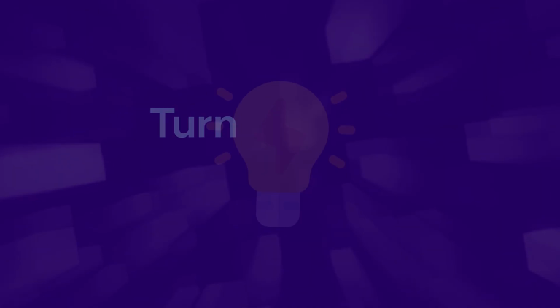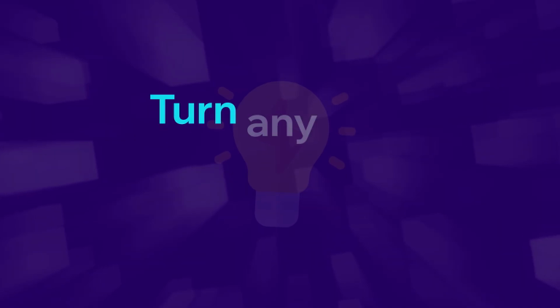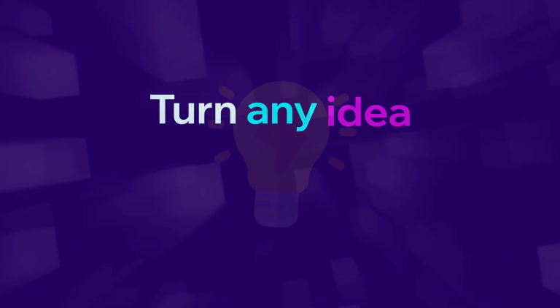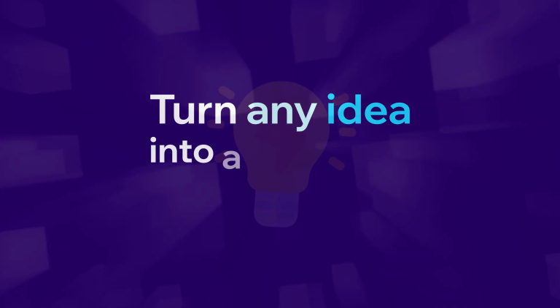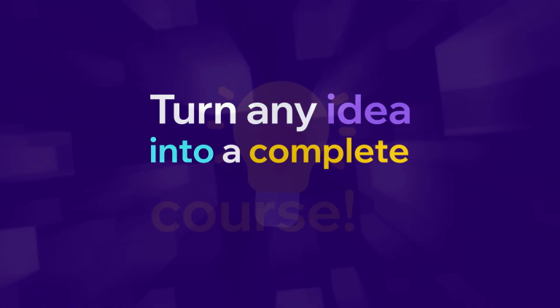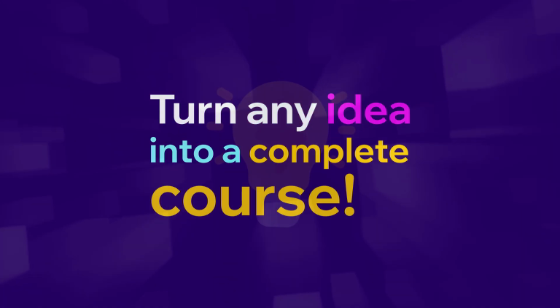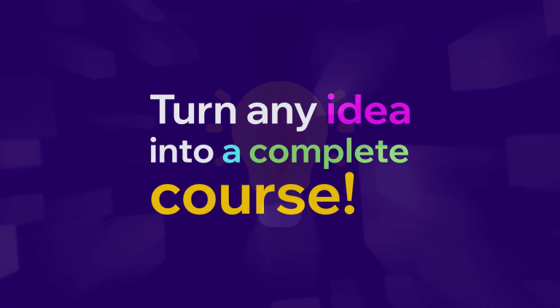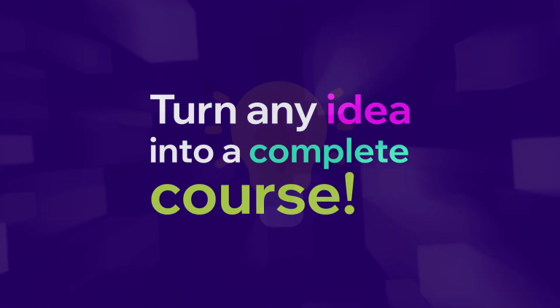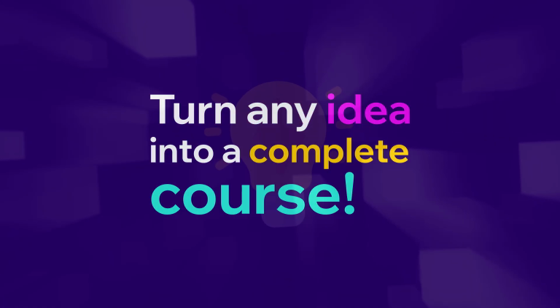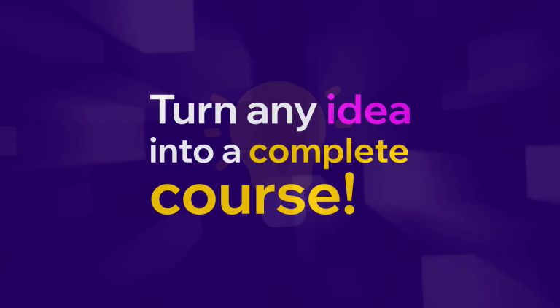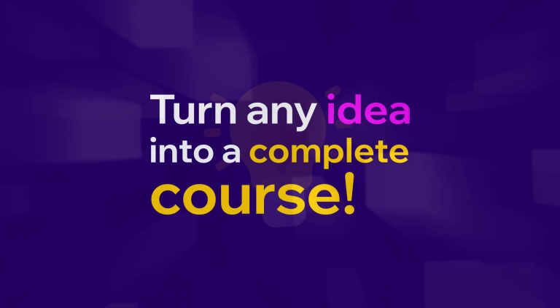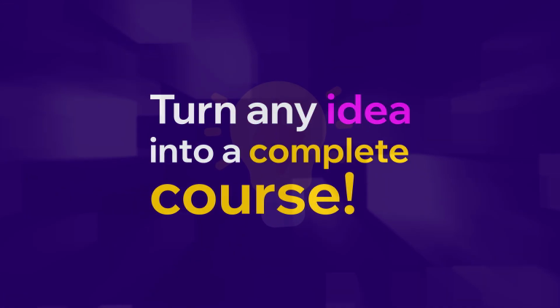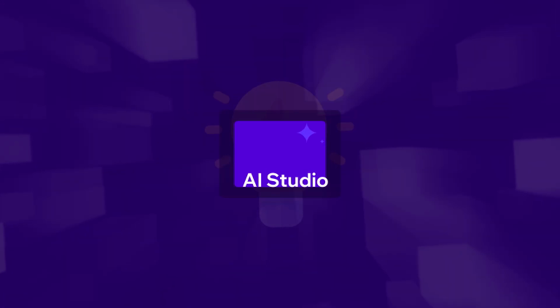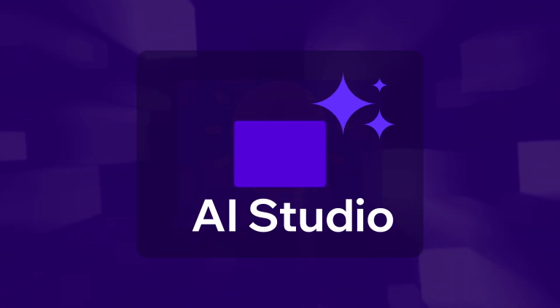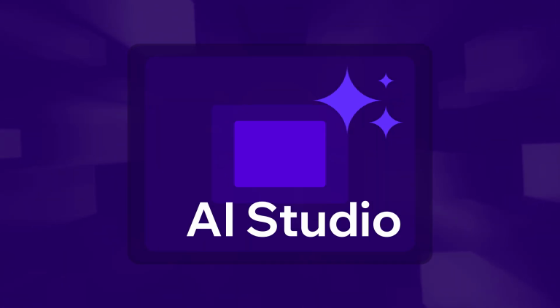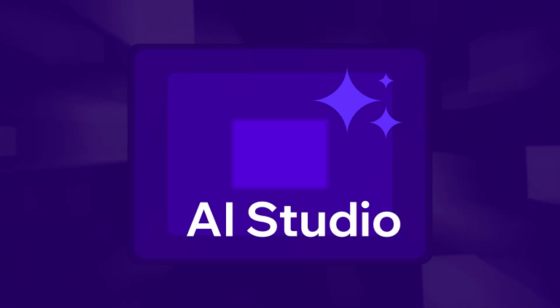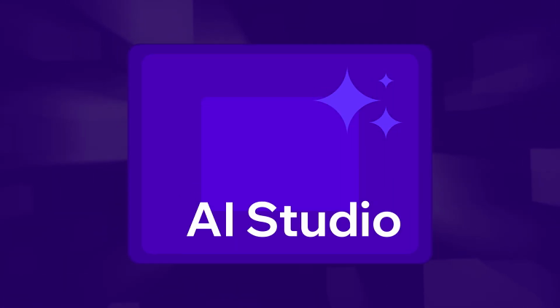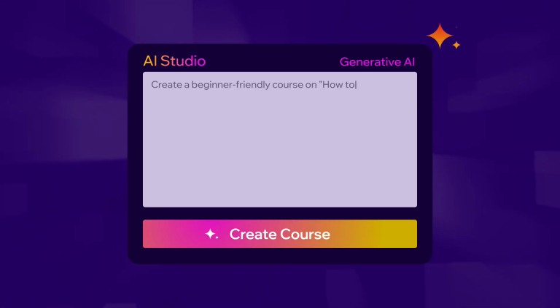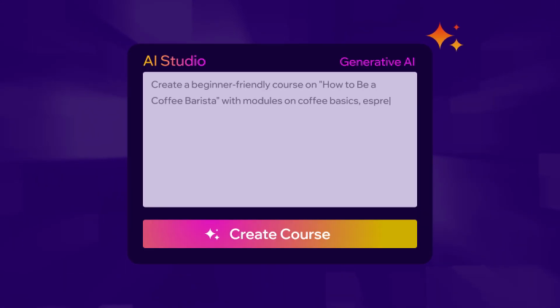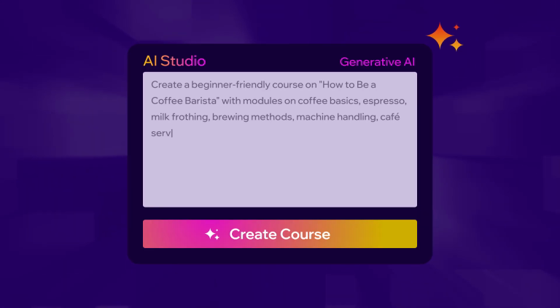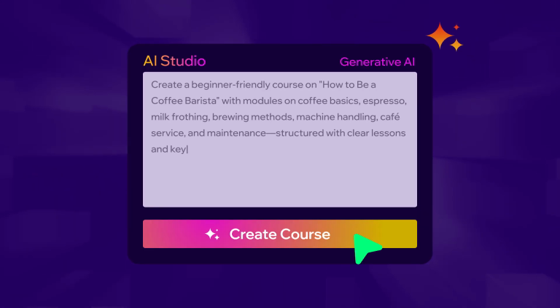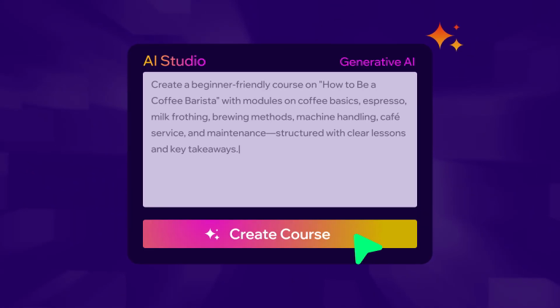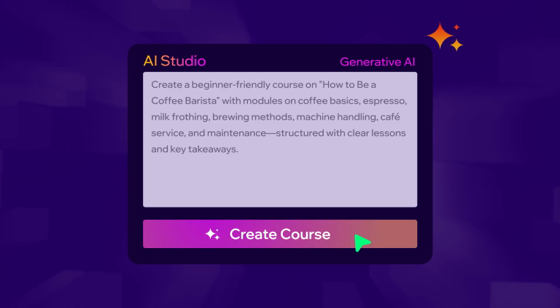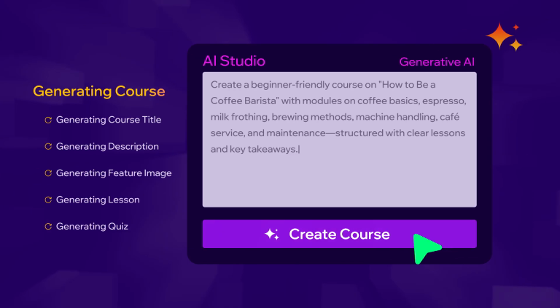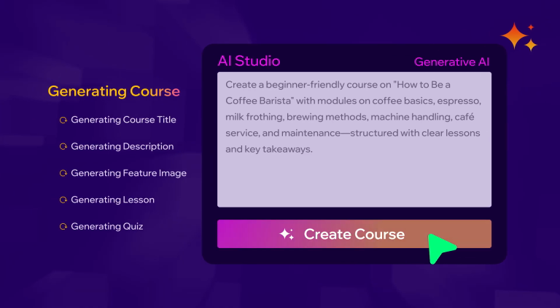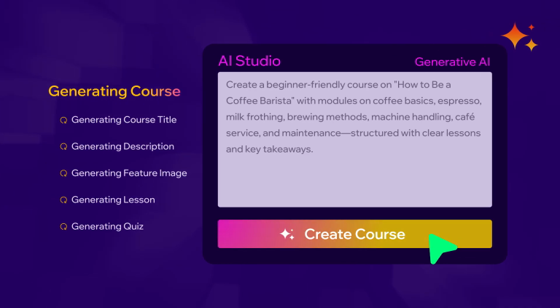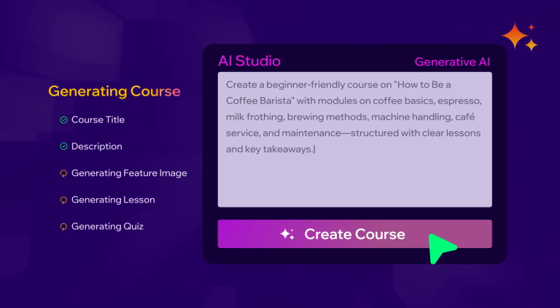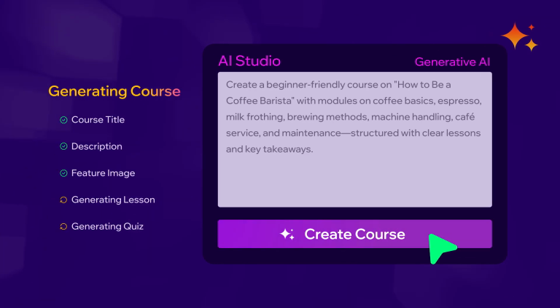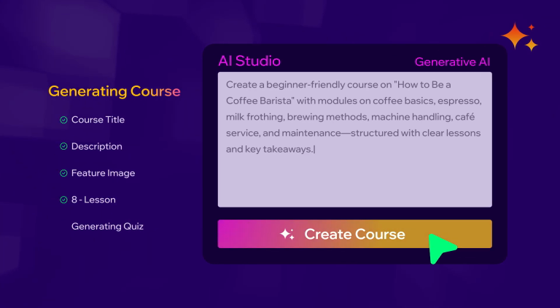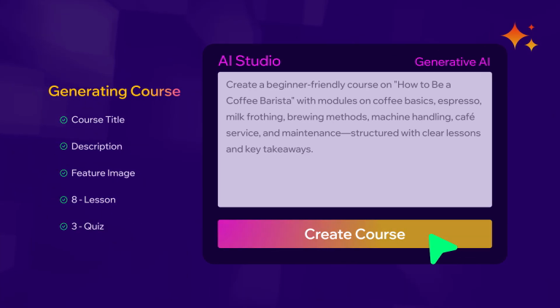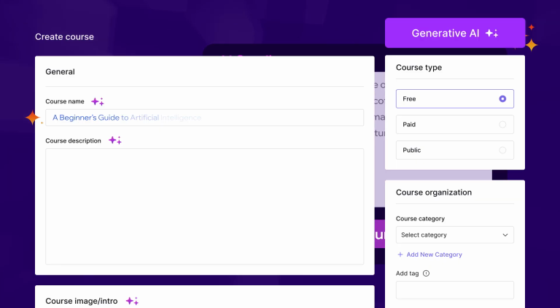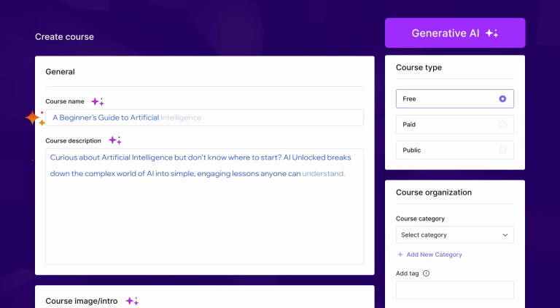Turn any idea into a complete course with AI Studio — faster, smarter, and in less time than ever before.